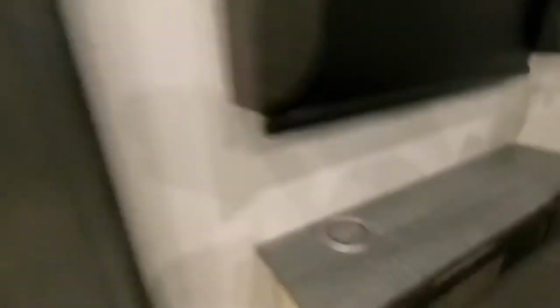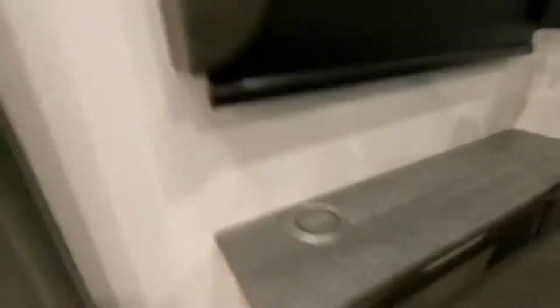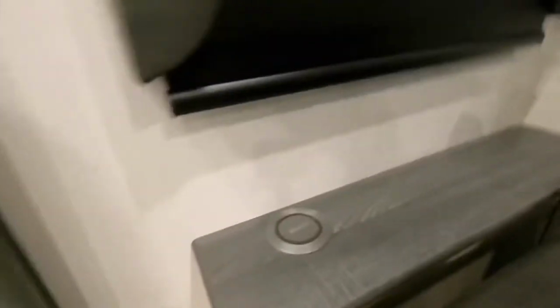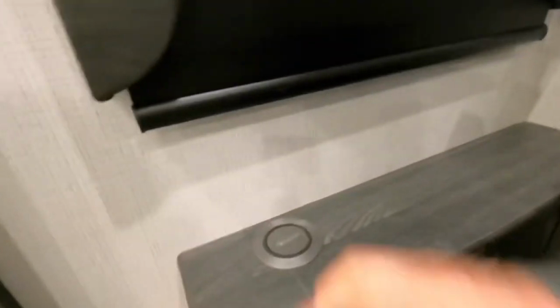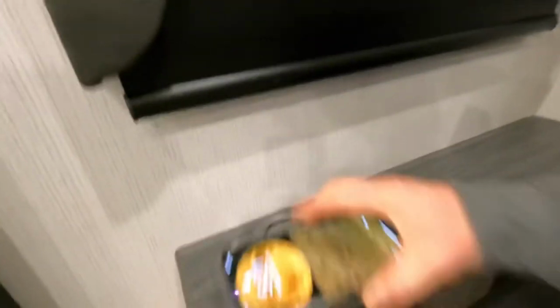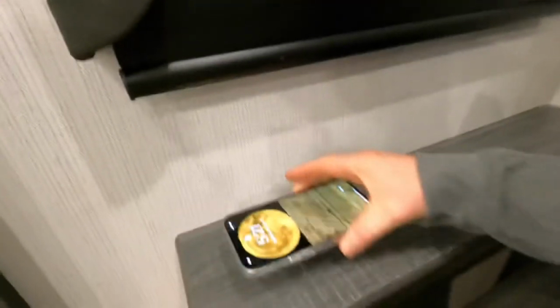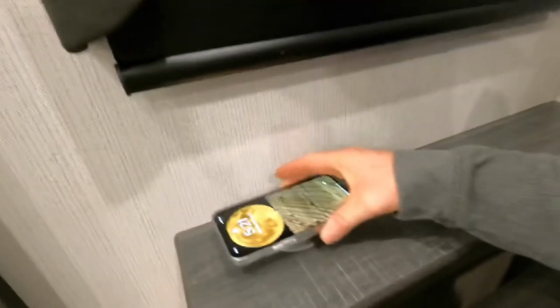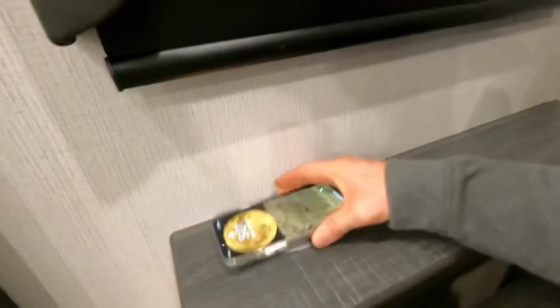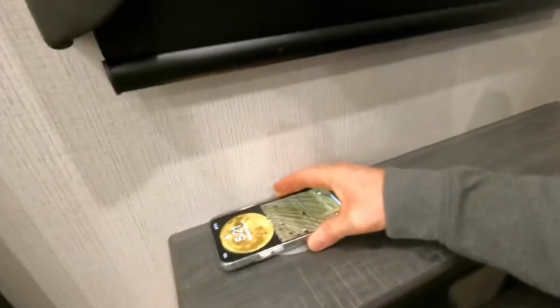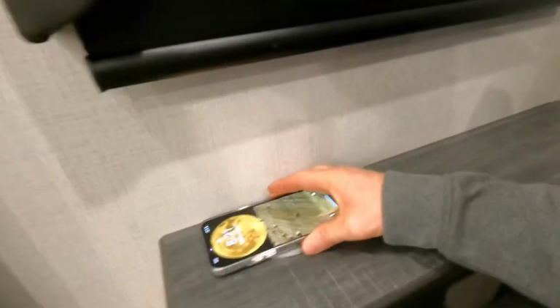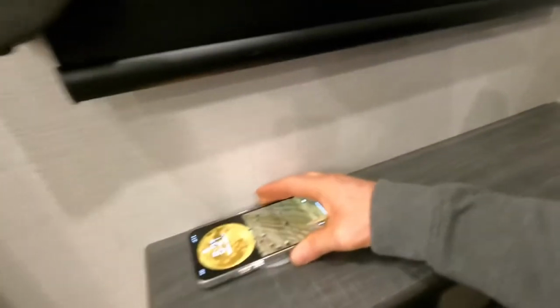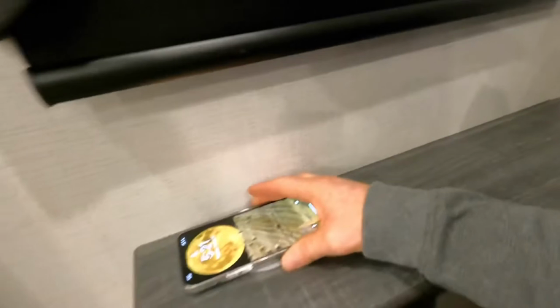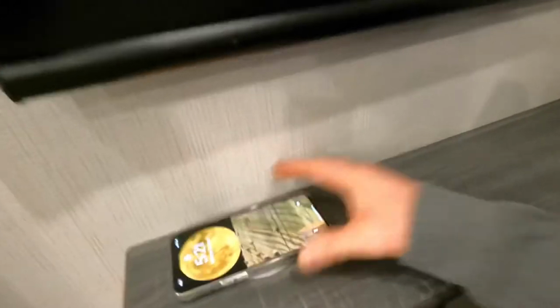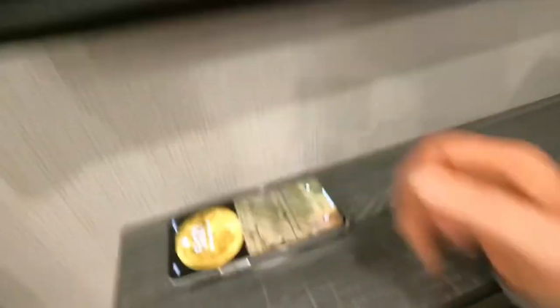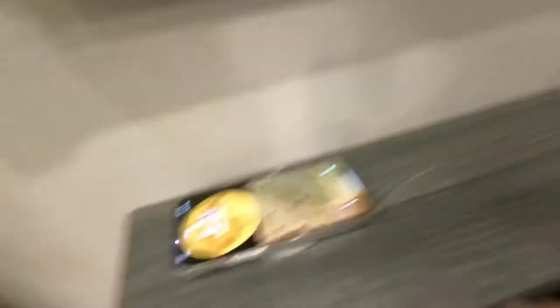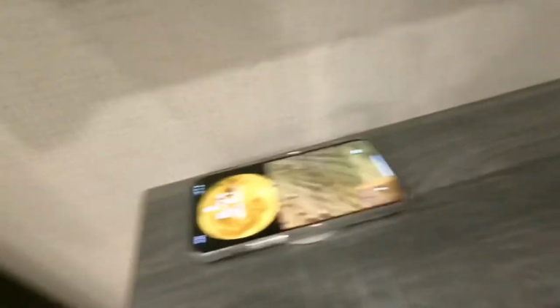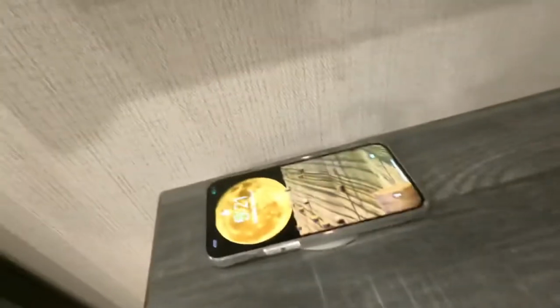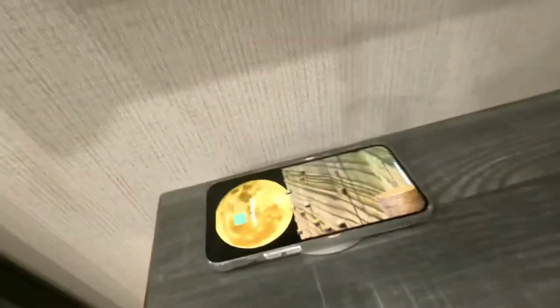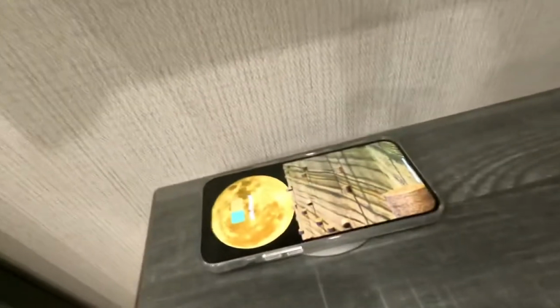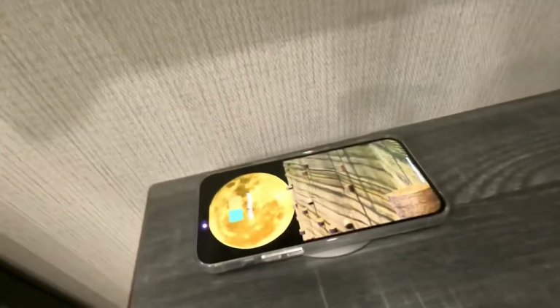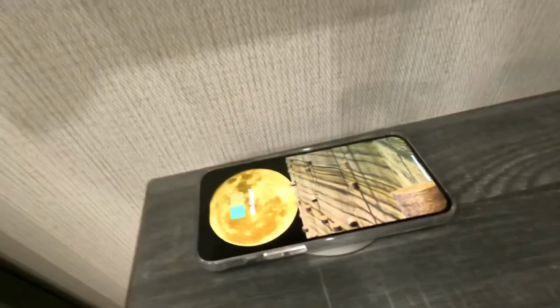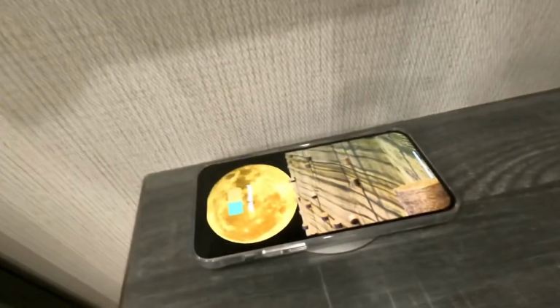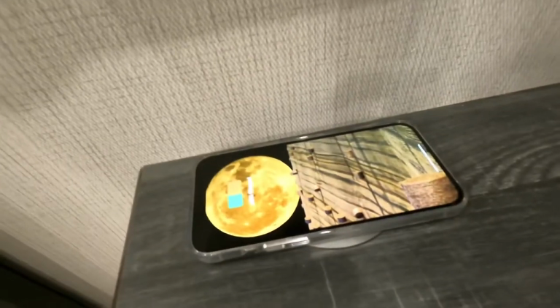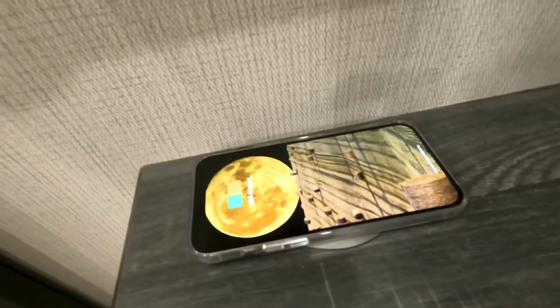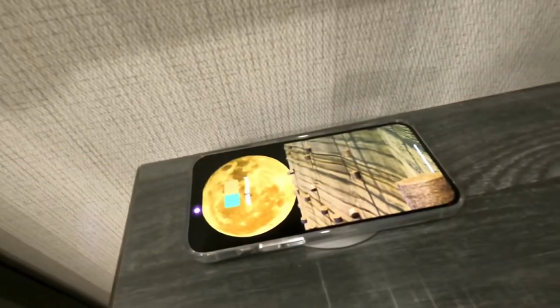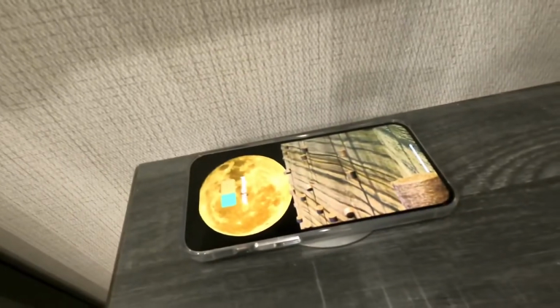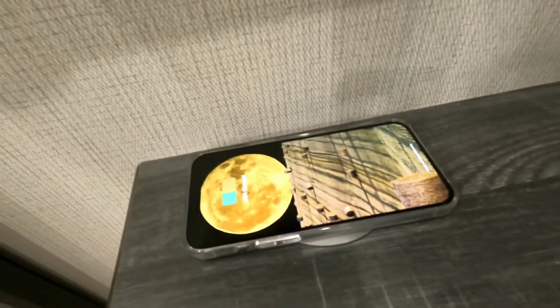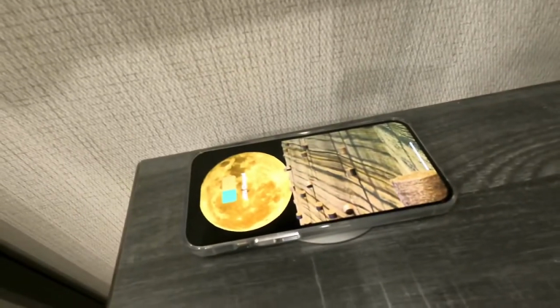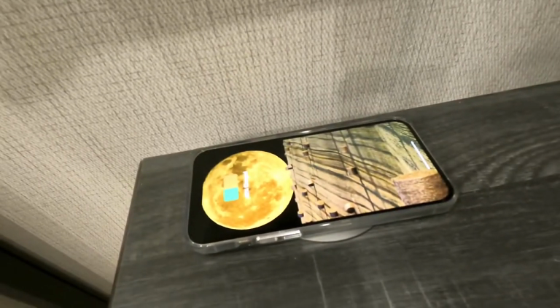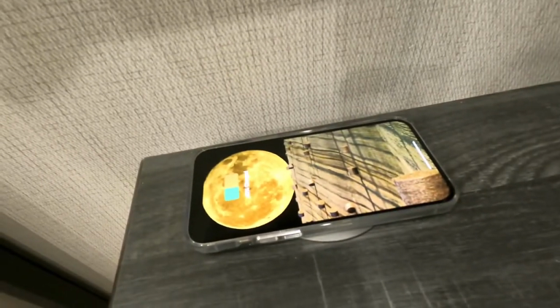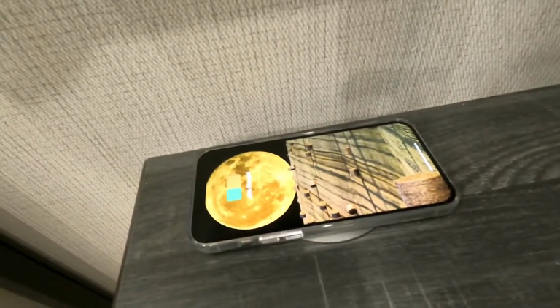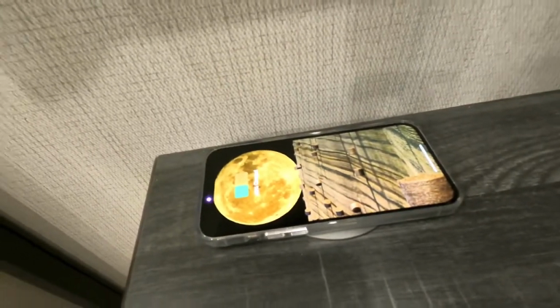Wireless charging for those new cell phones. All of them are going to that nowadays — that's really nice to have.